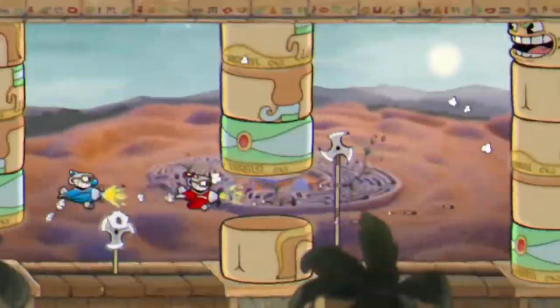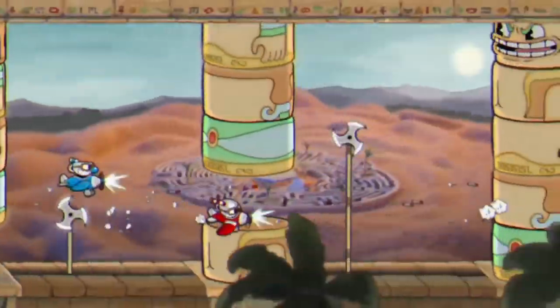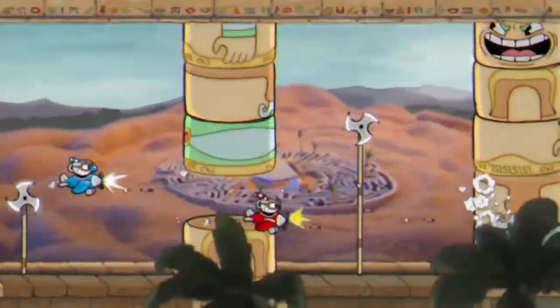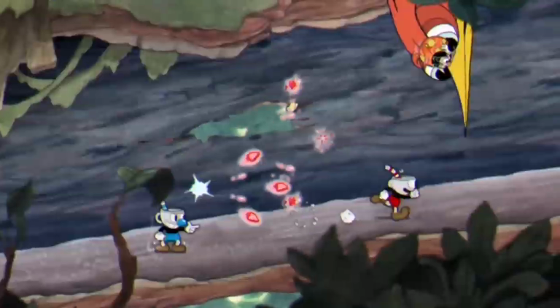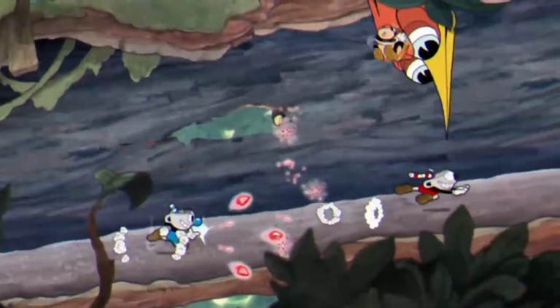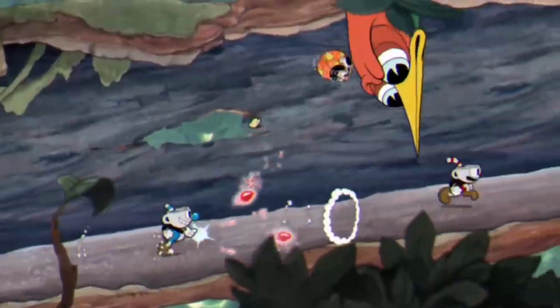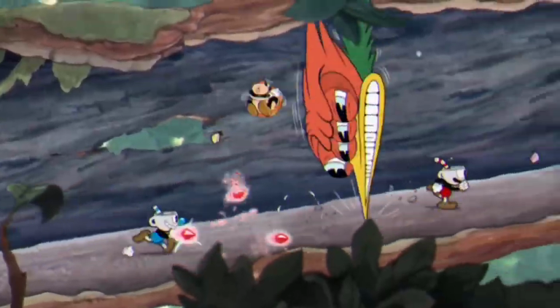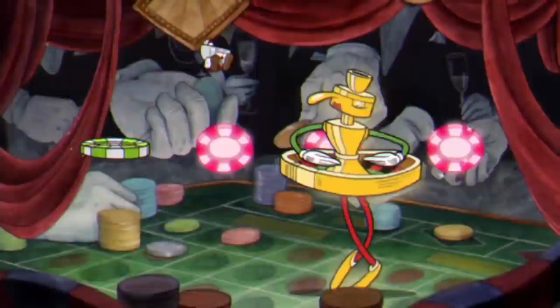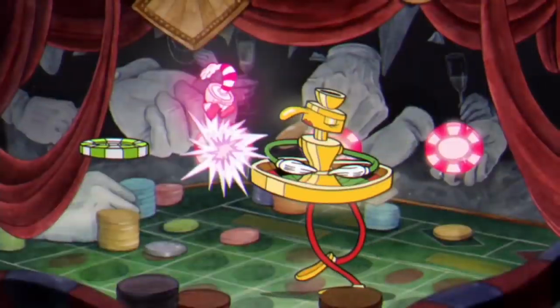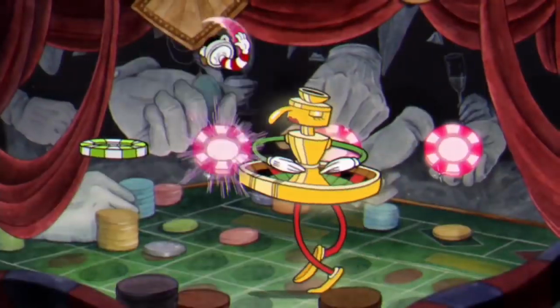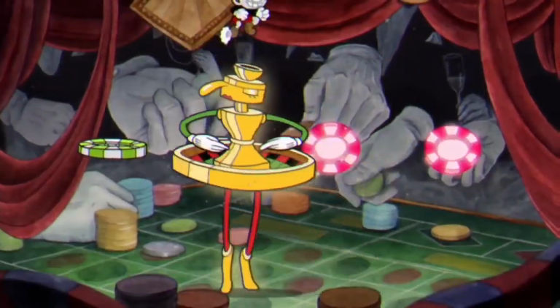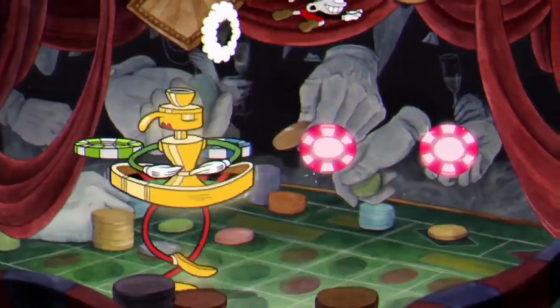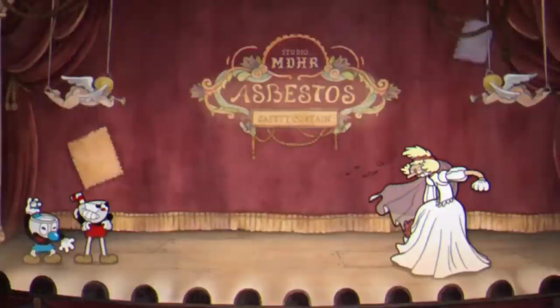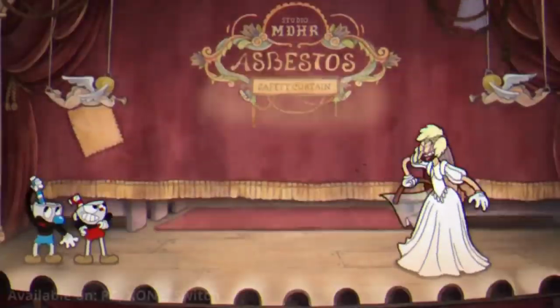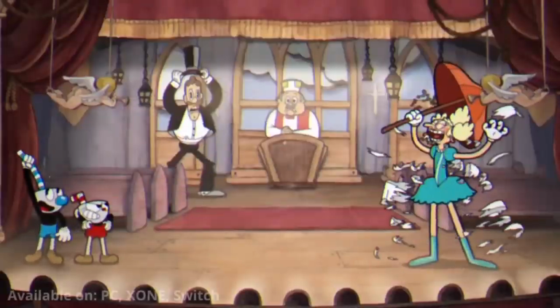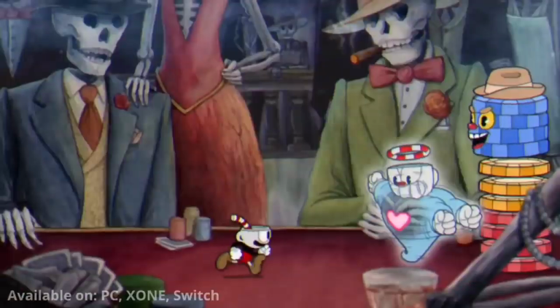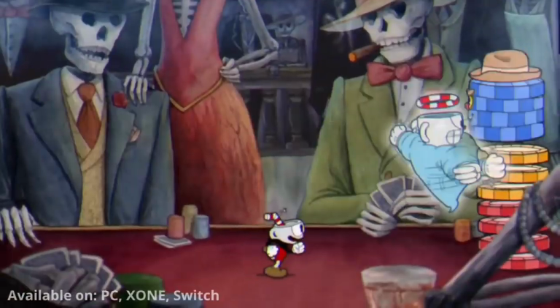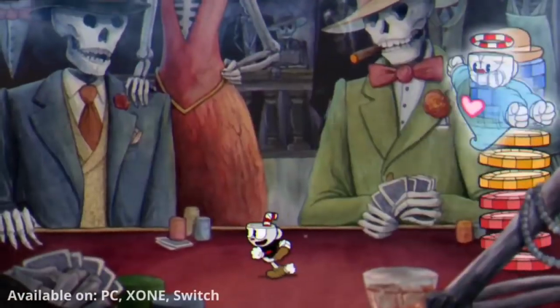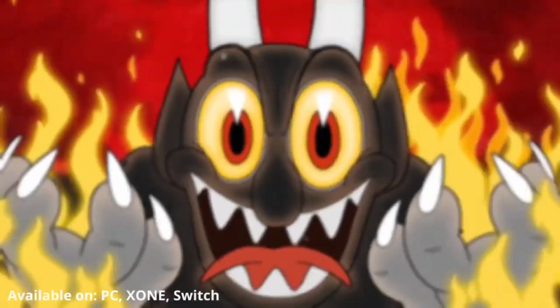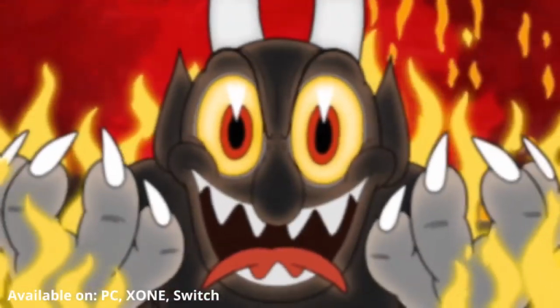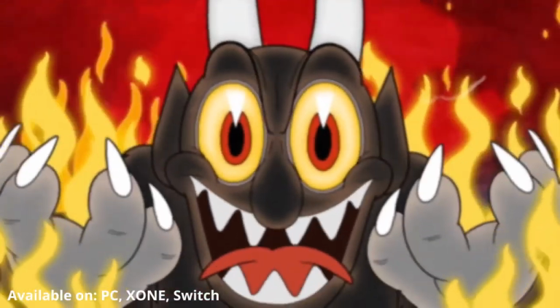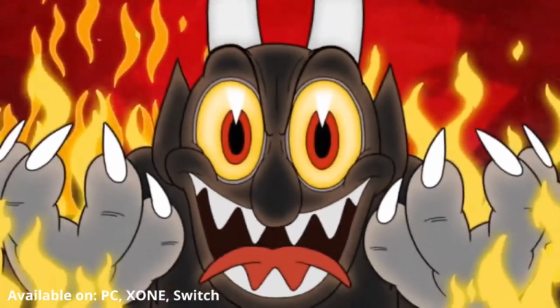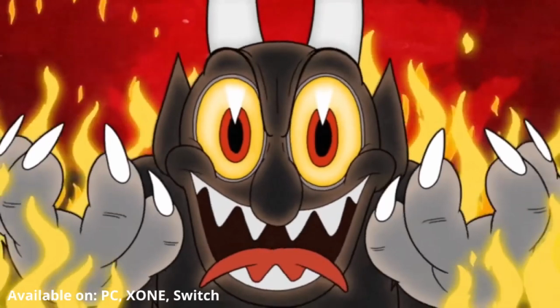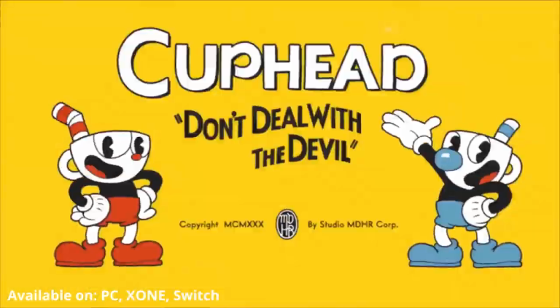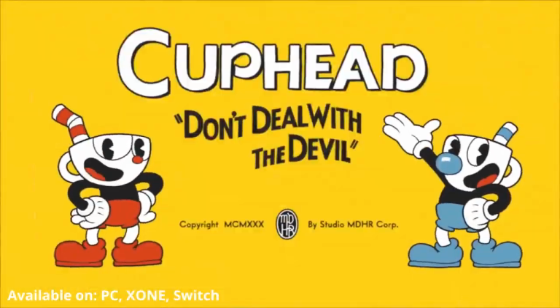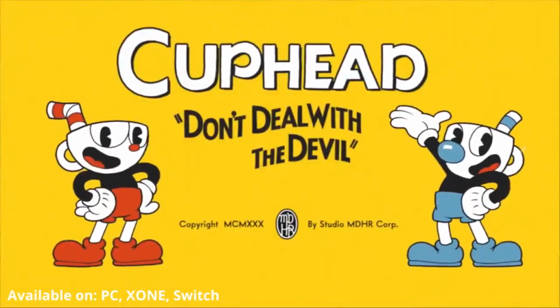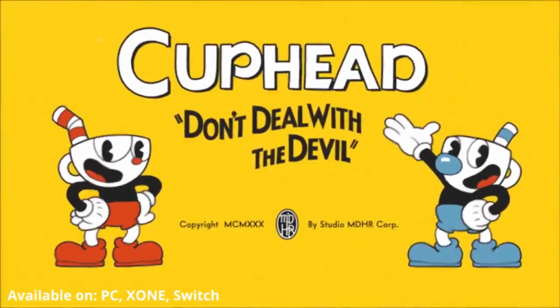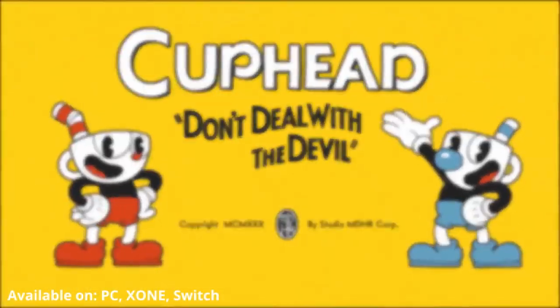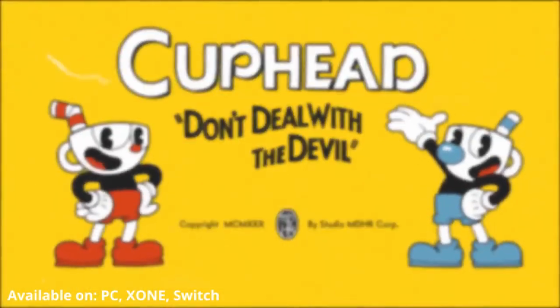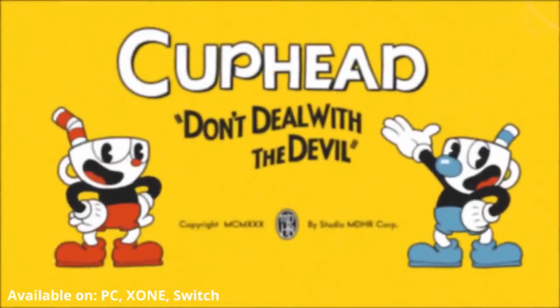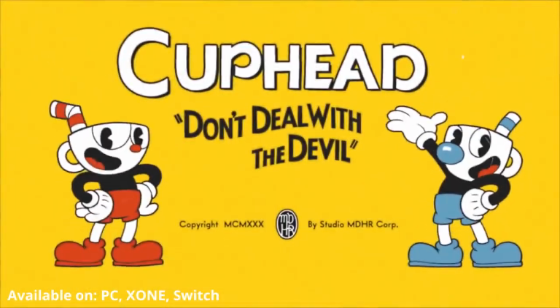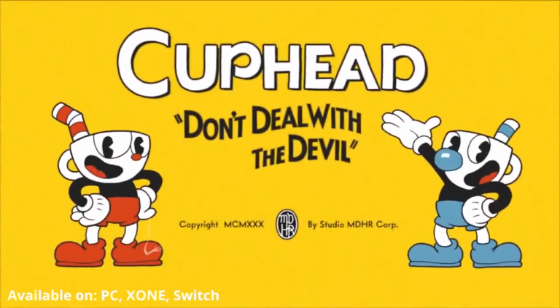Coming in at $20, Cuphead is available on Xbox One, PC, and Nintendo Switch. Sorry, PlayStation.